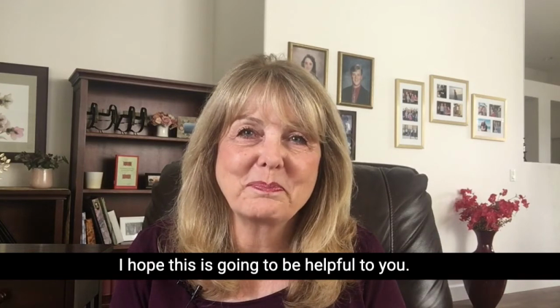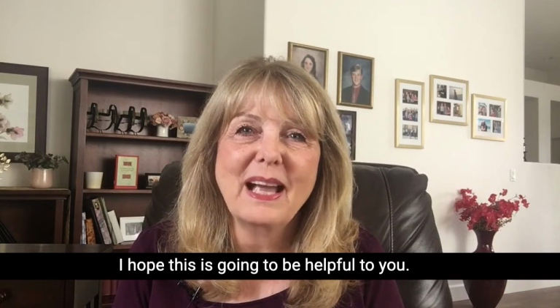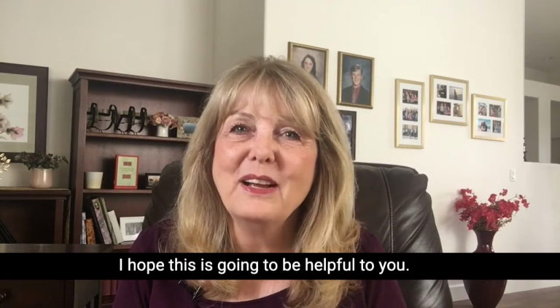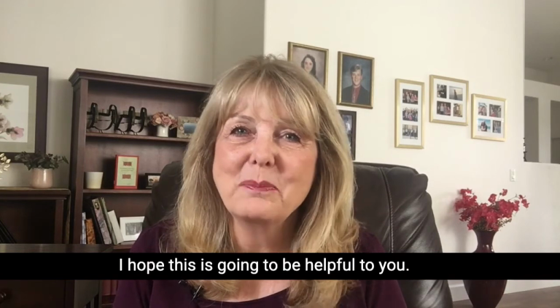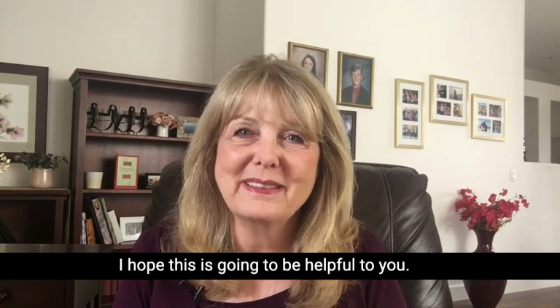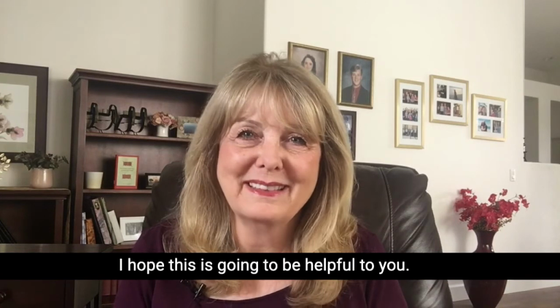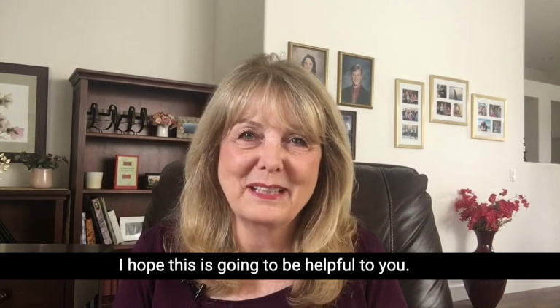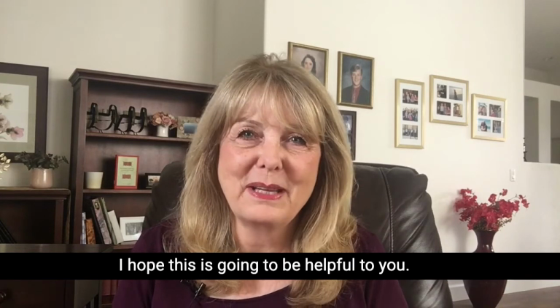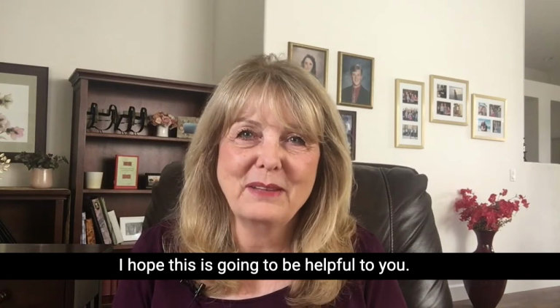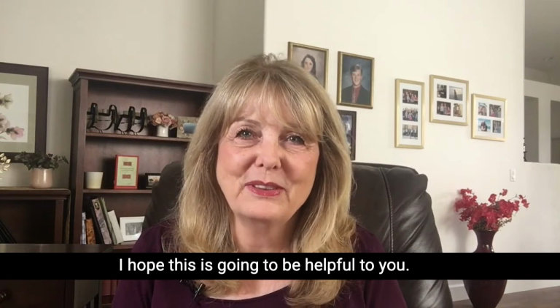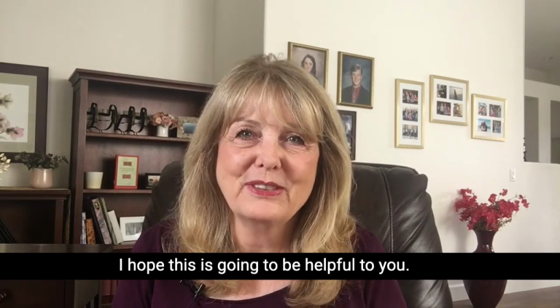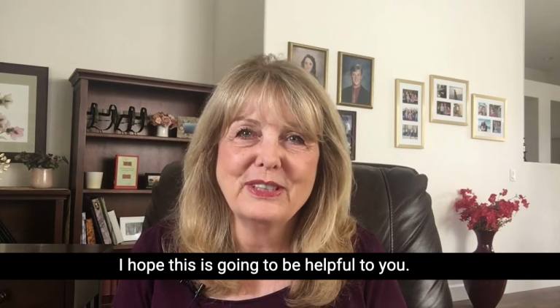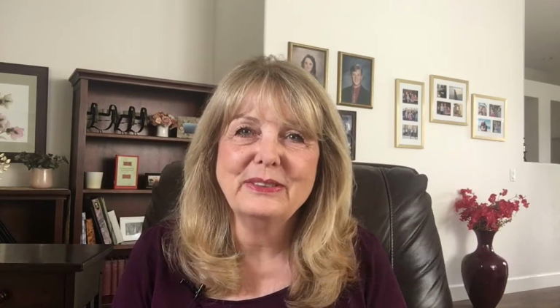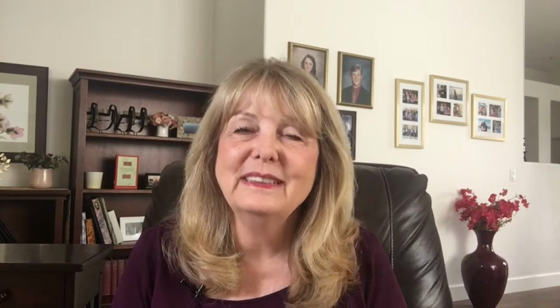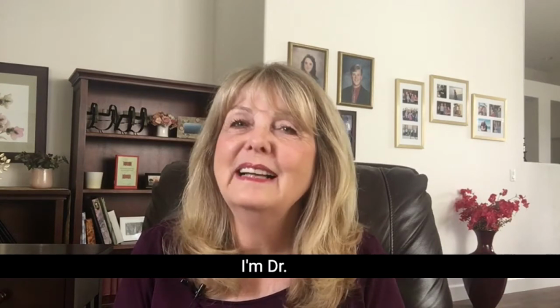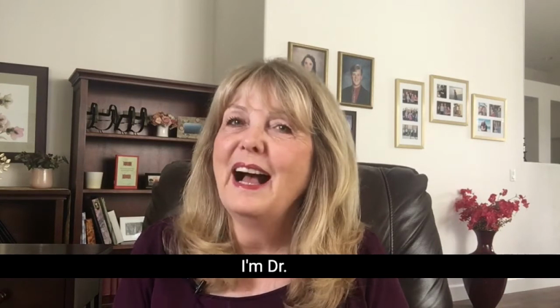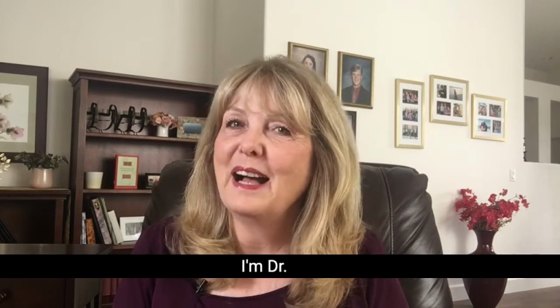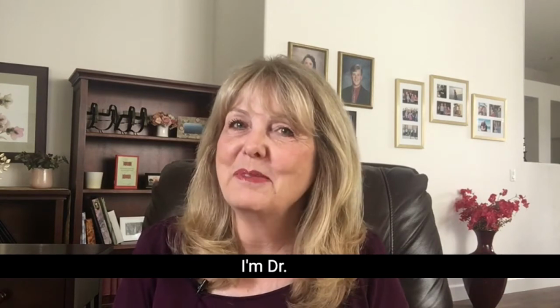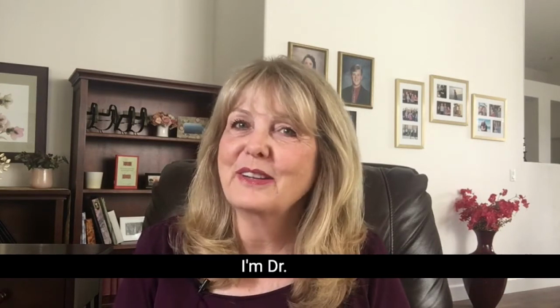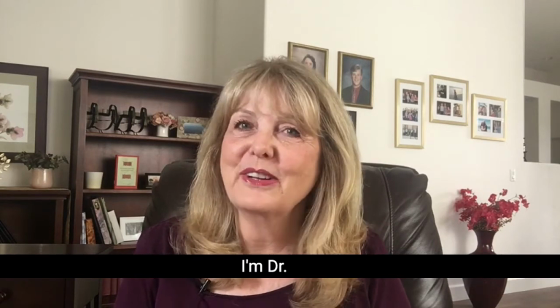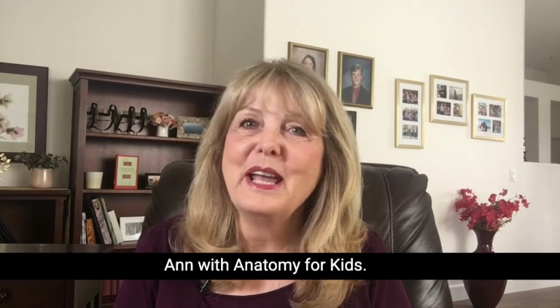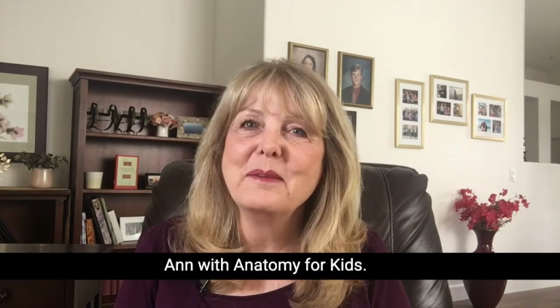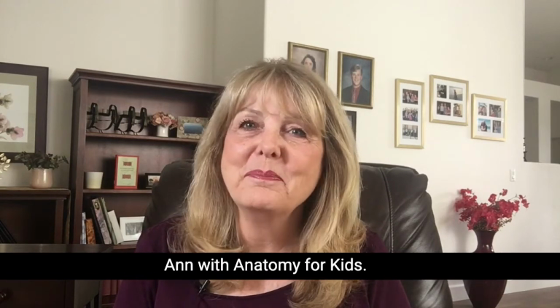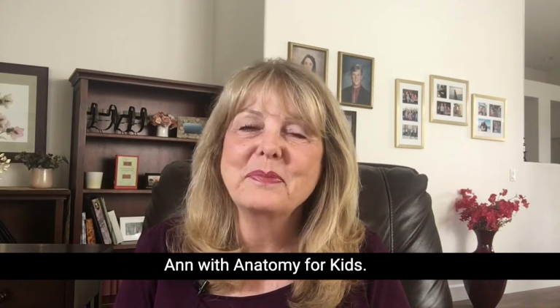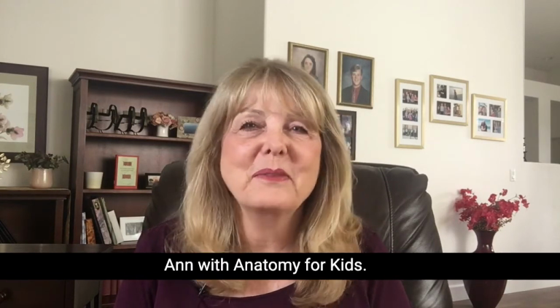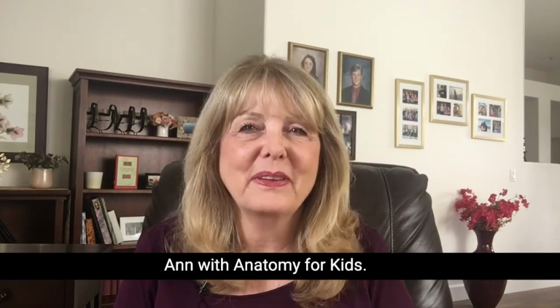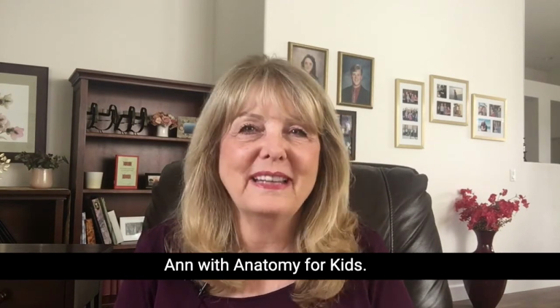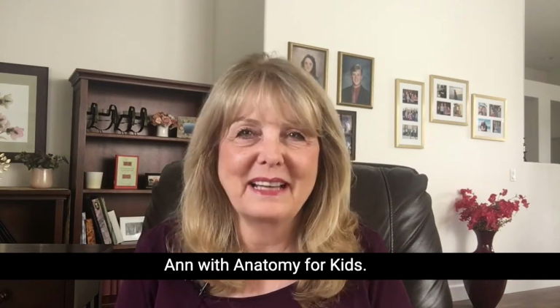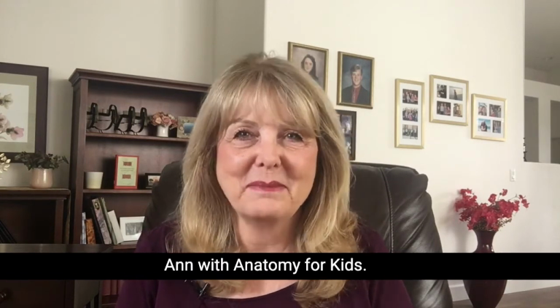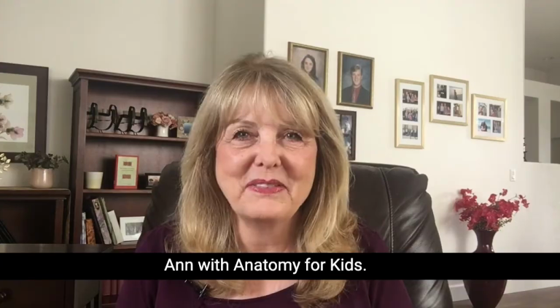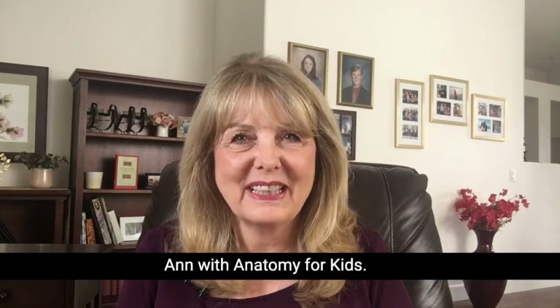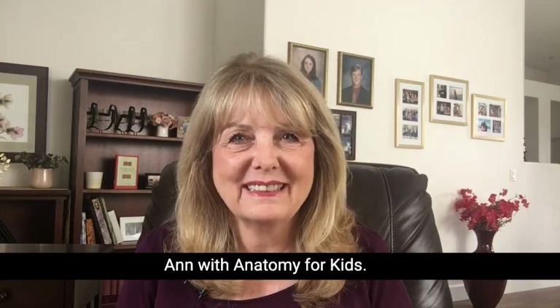I hope this is going to be helpful to you. I'm Dr. M with Anatomy for Kids.